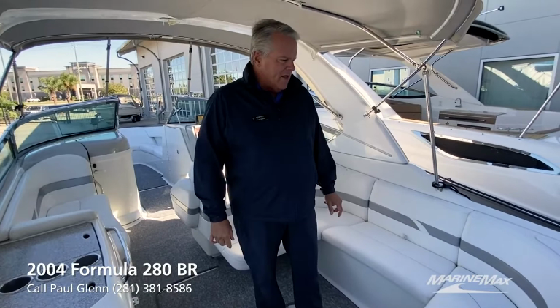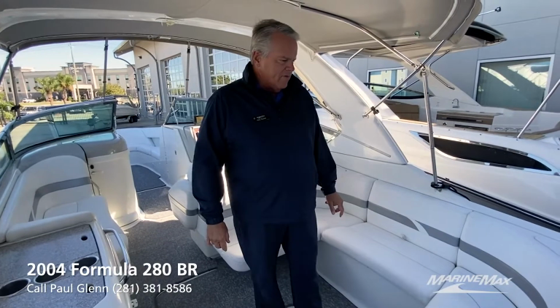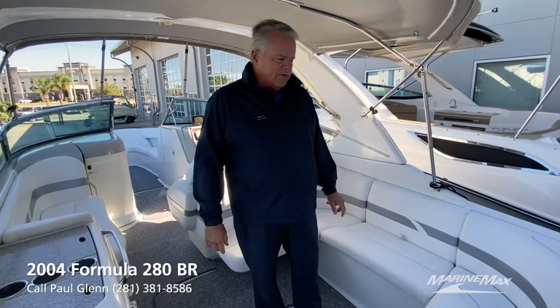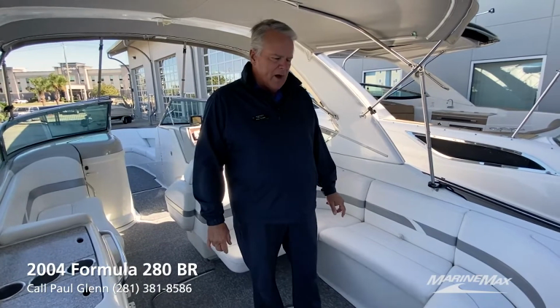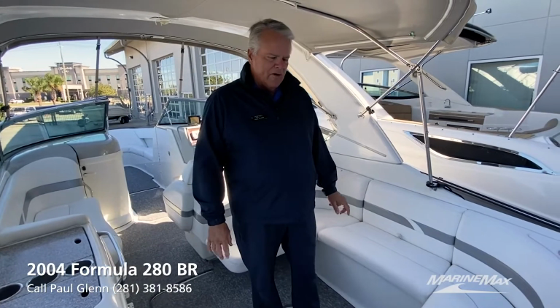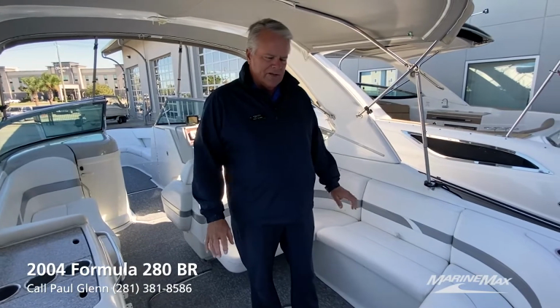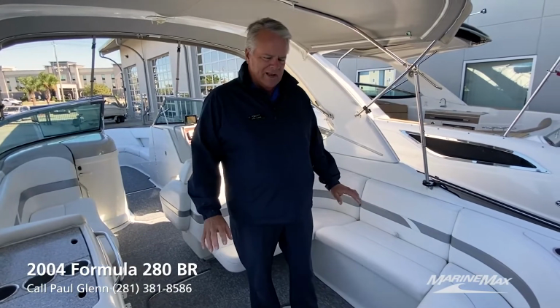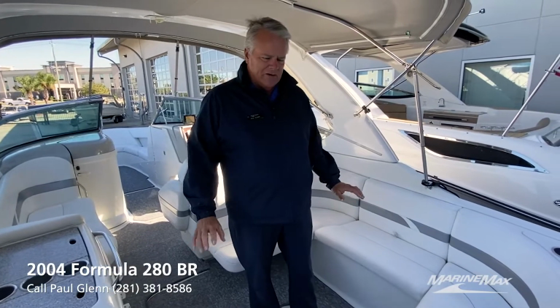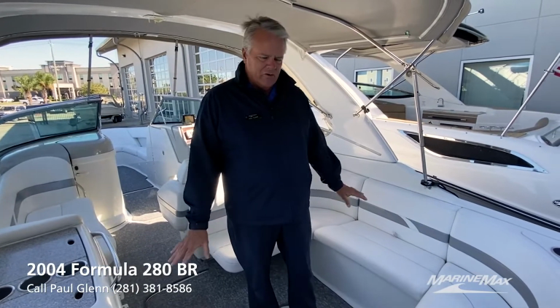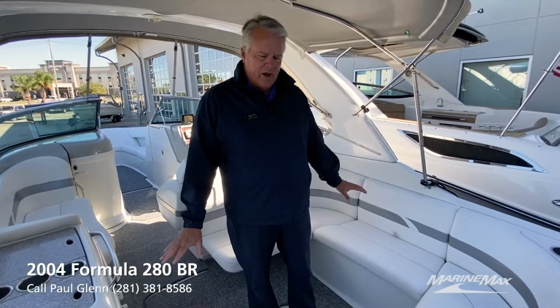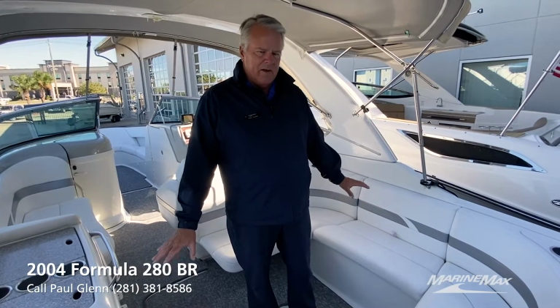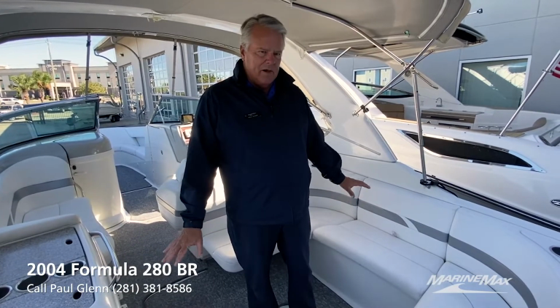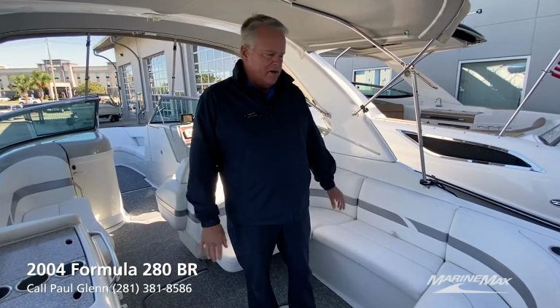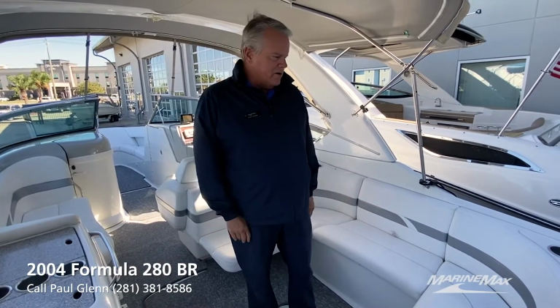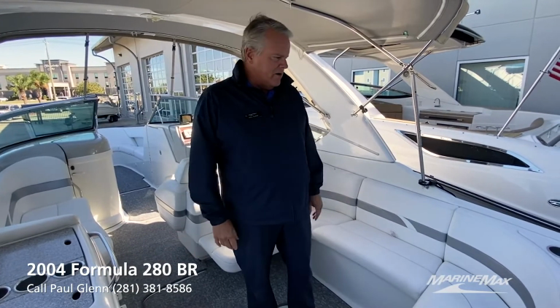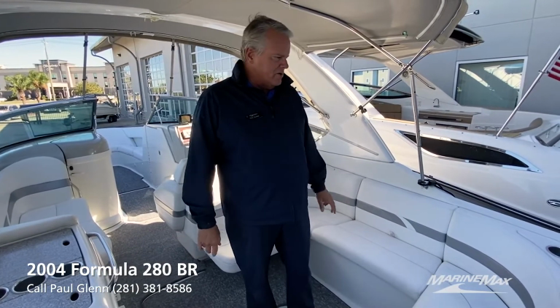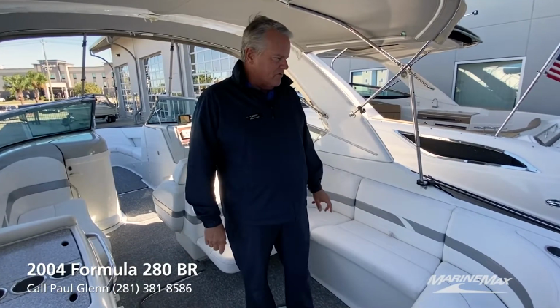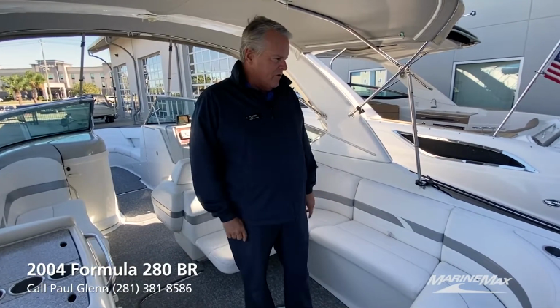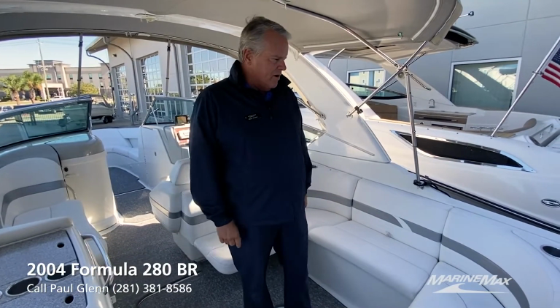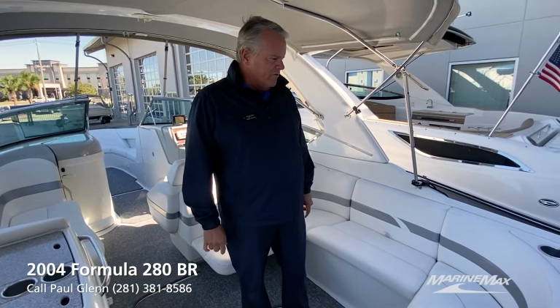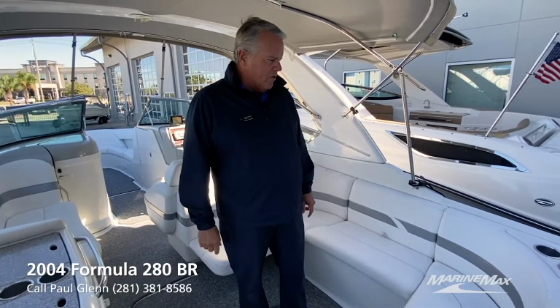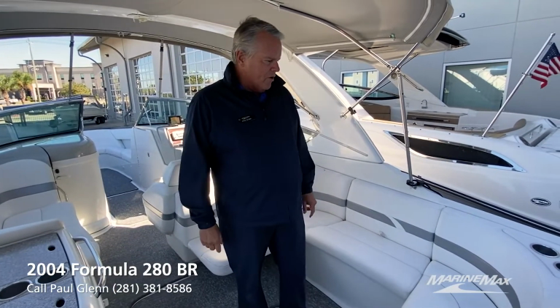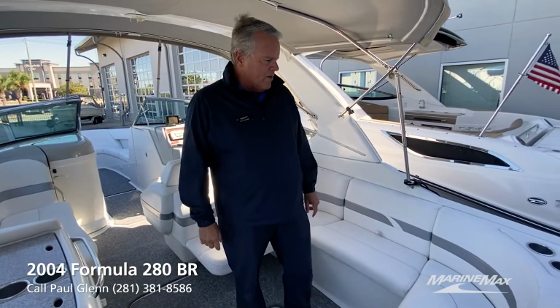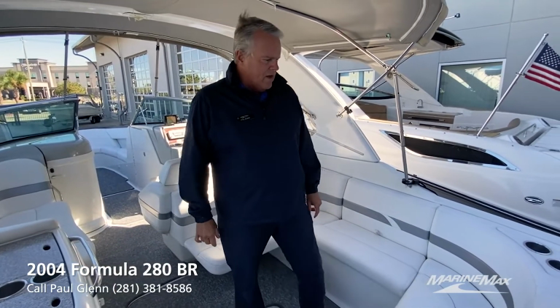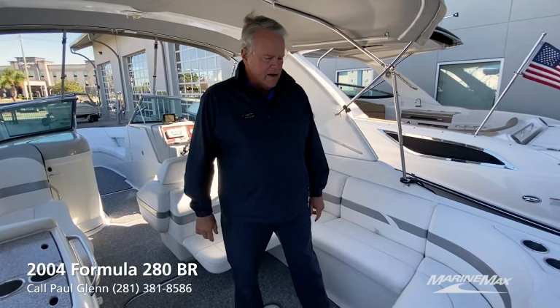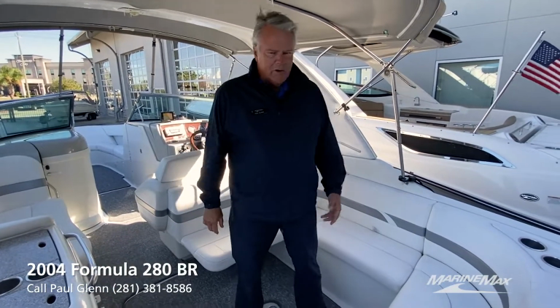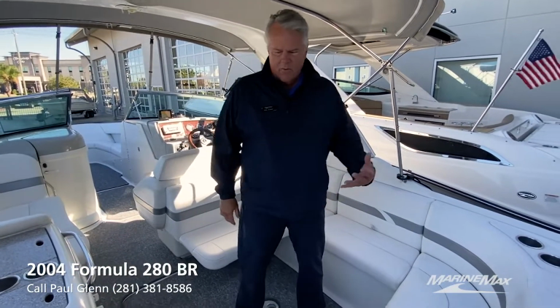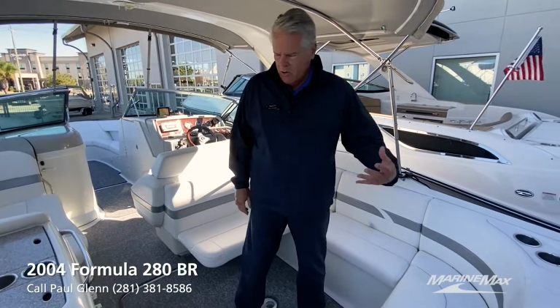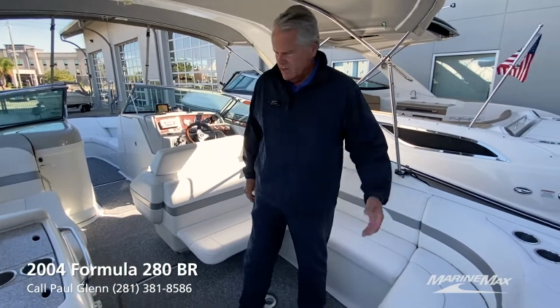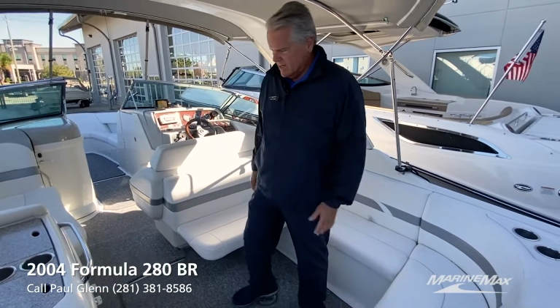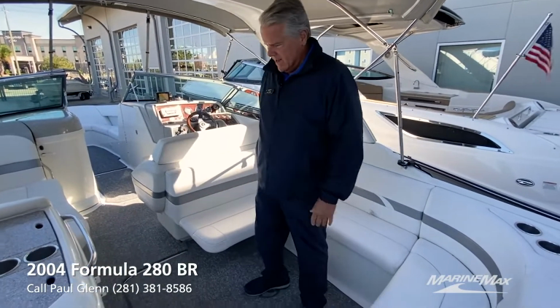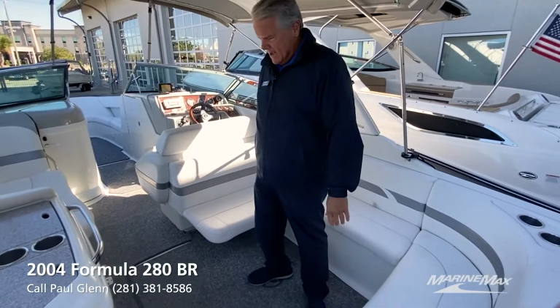This boat is in incredibly good condition for an '04. Come on aboard and let's check it out.